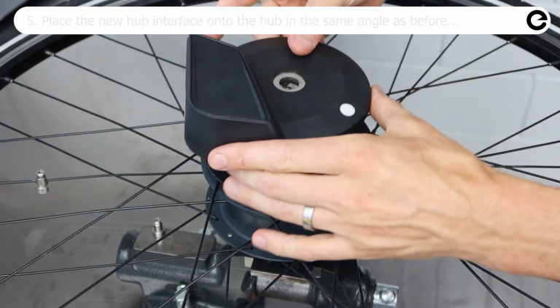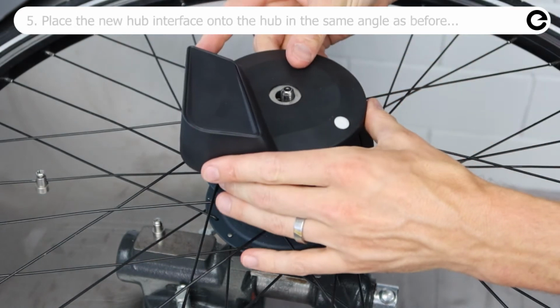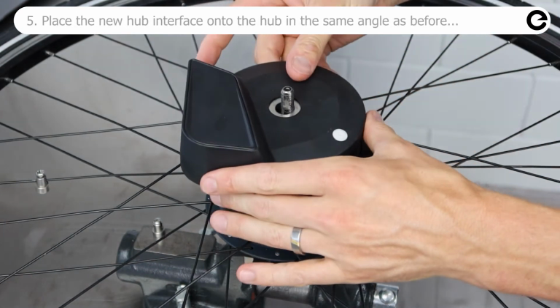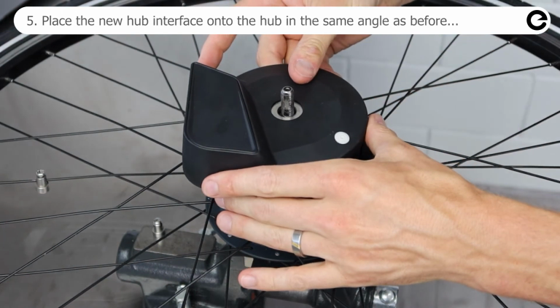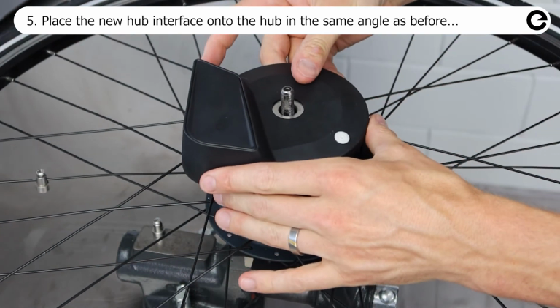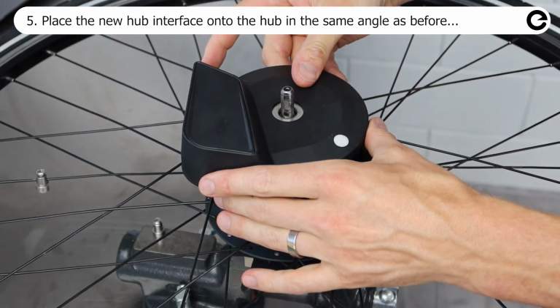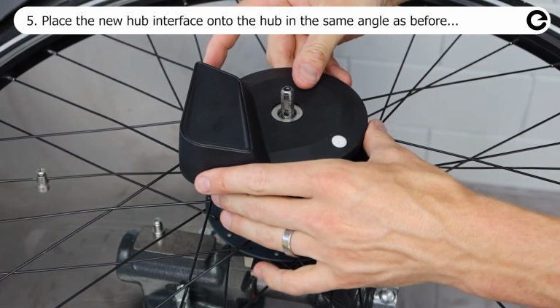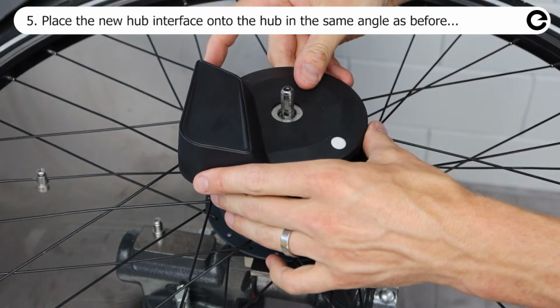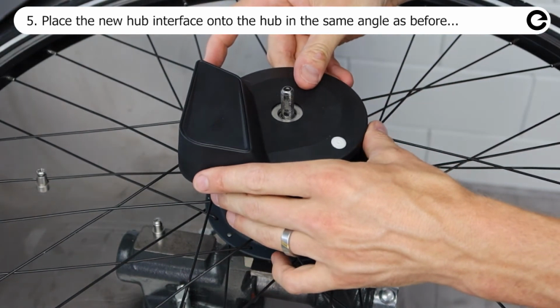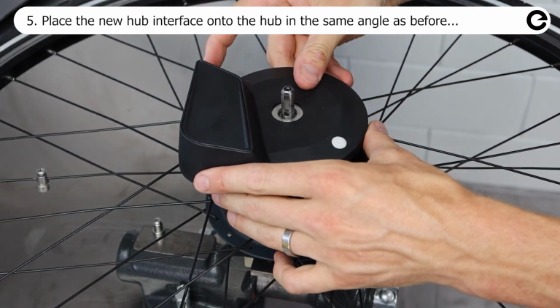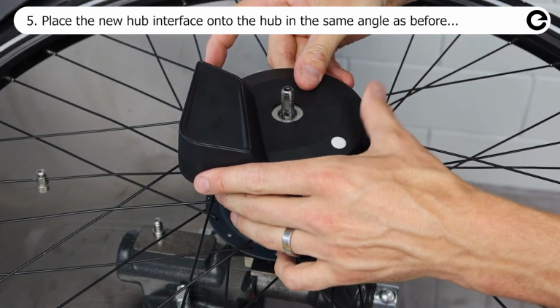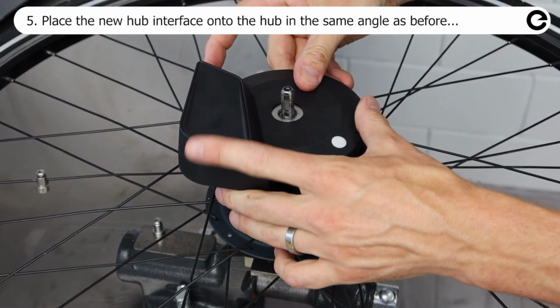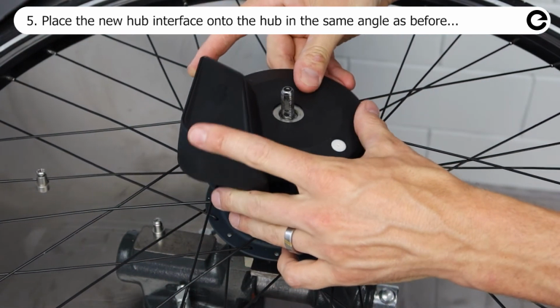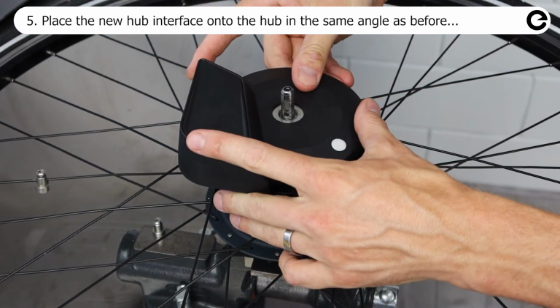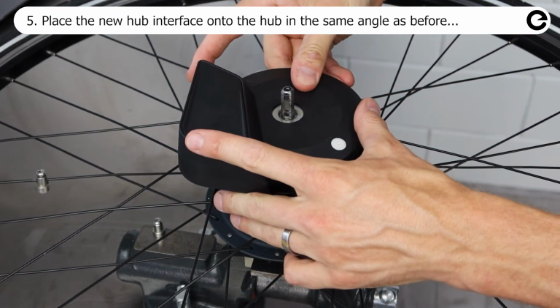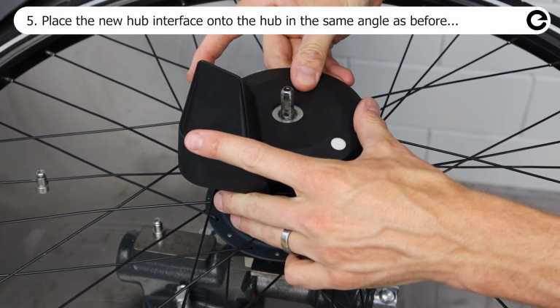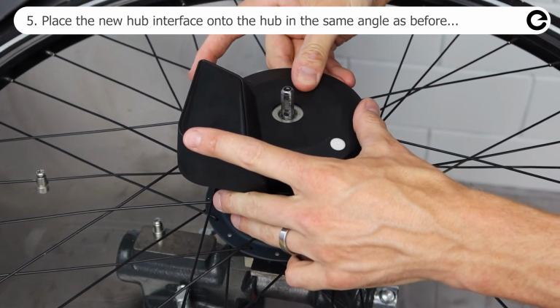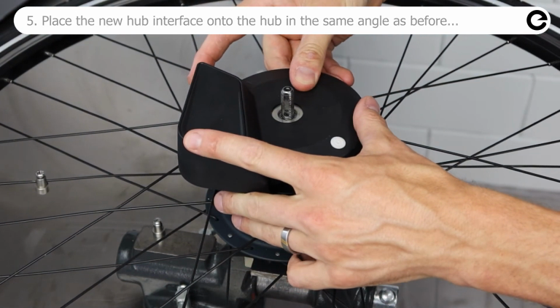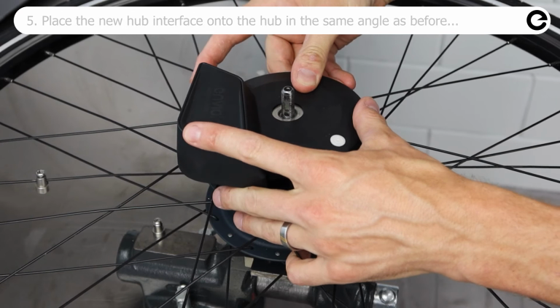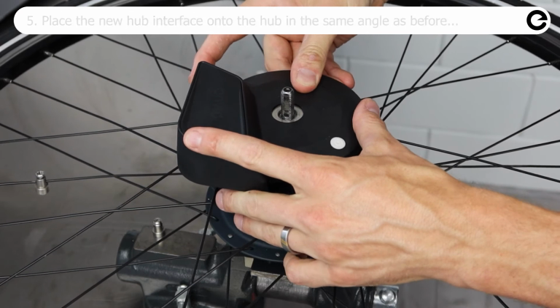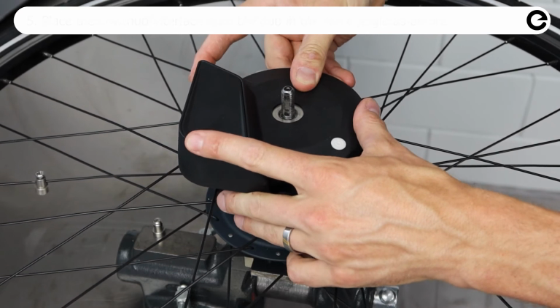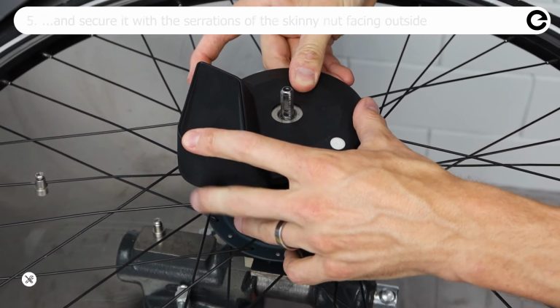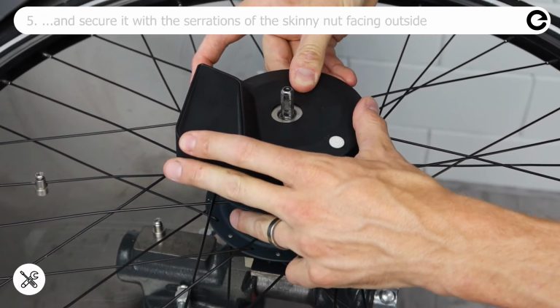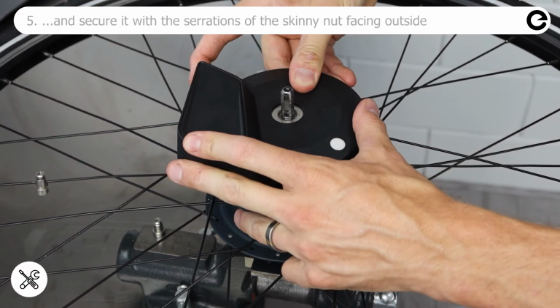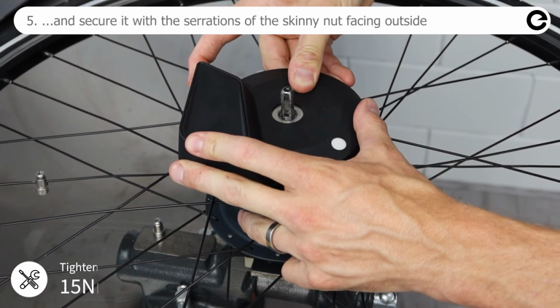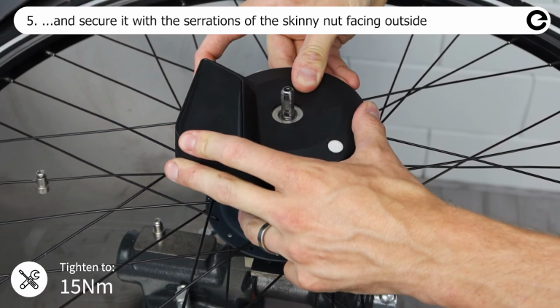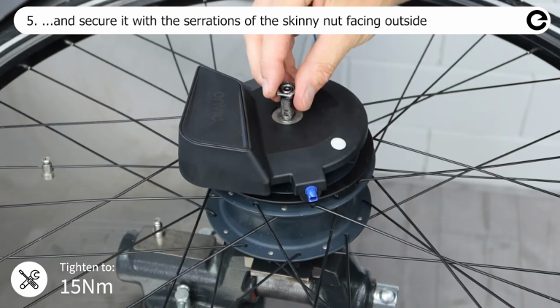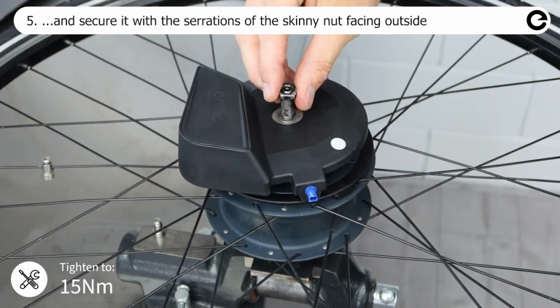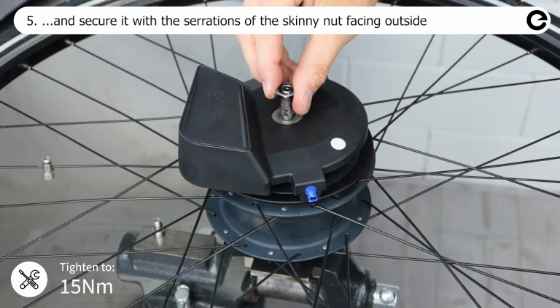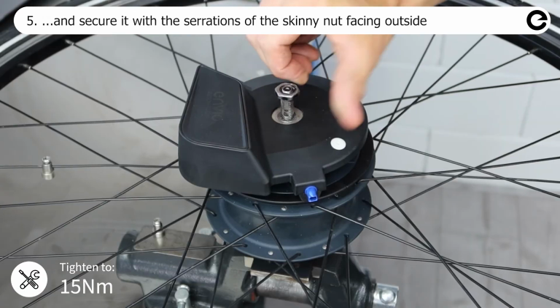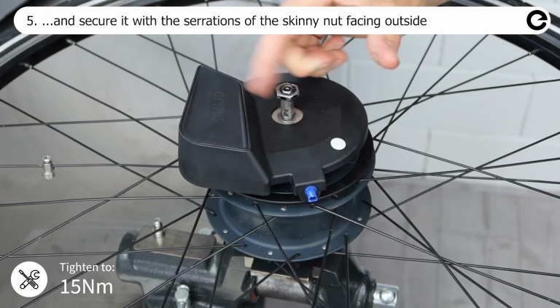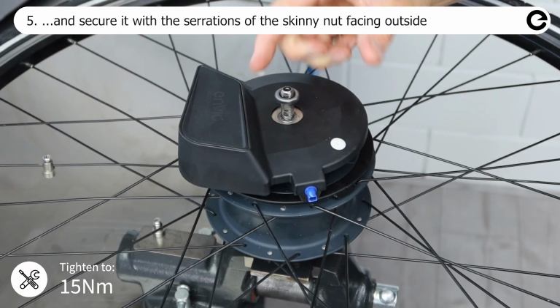Place the new hub interface onto the hub at the same angle as the old one and secure it with the 17 millimeter nut.